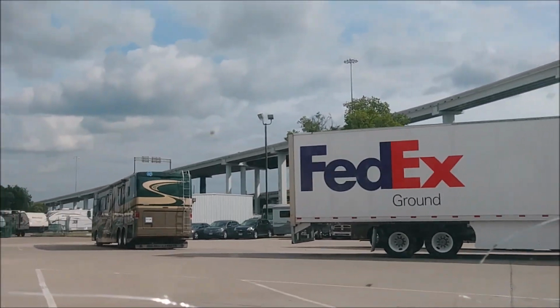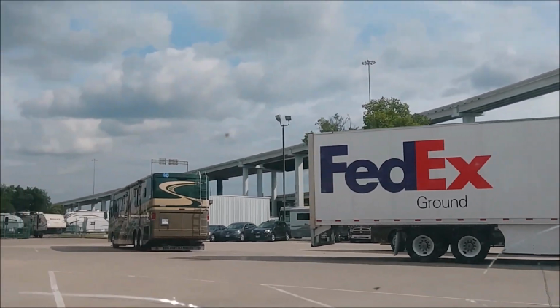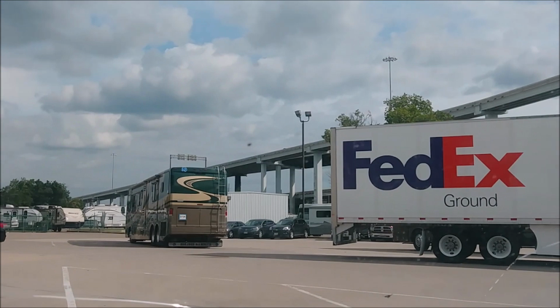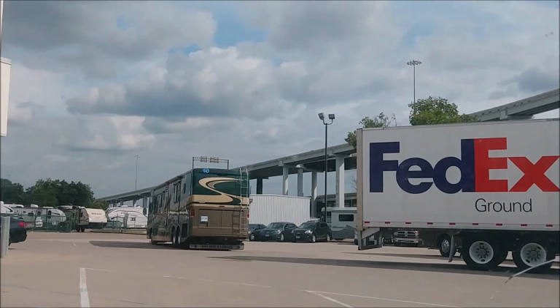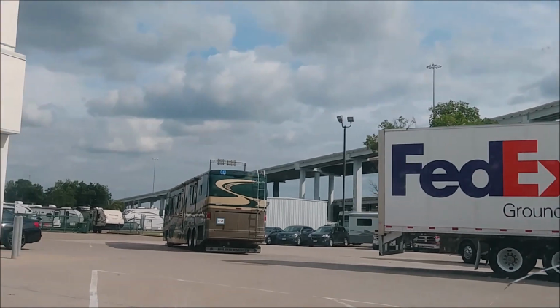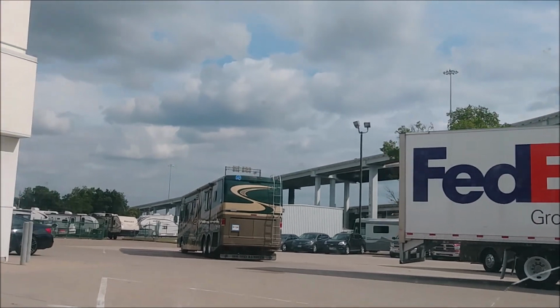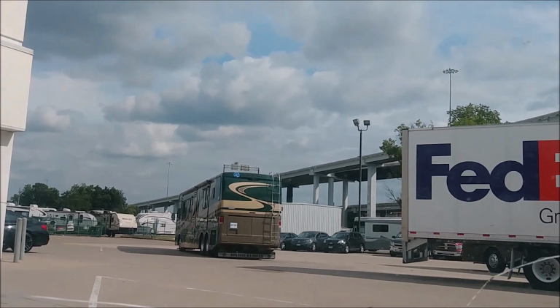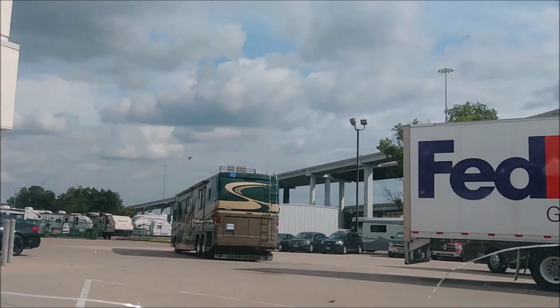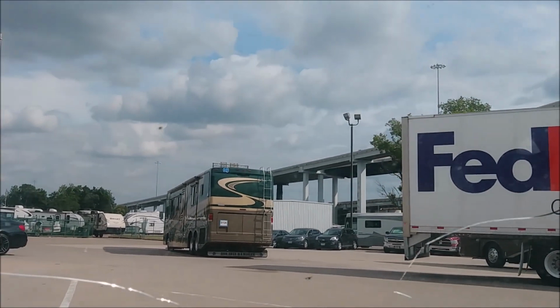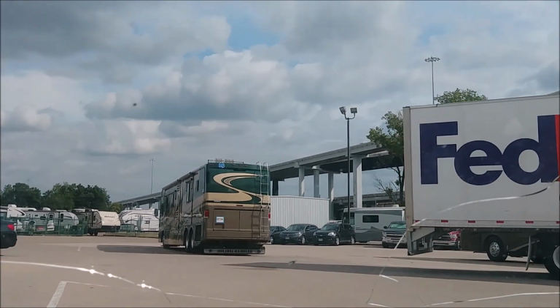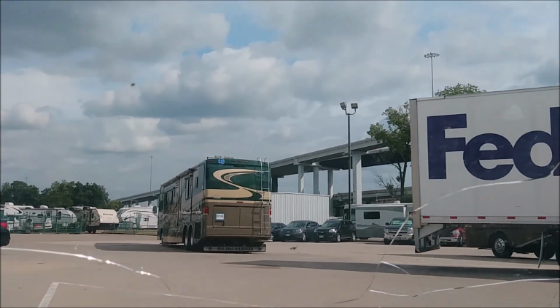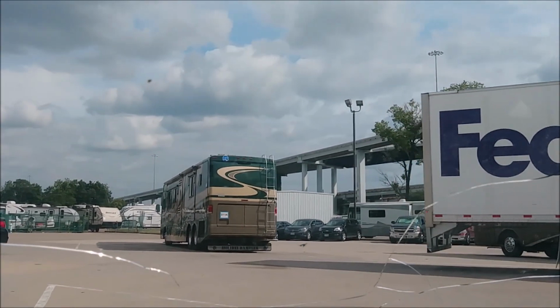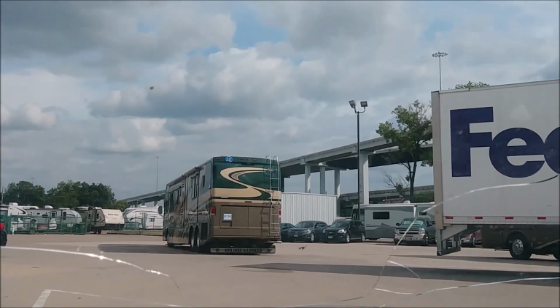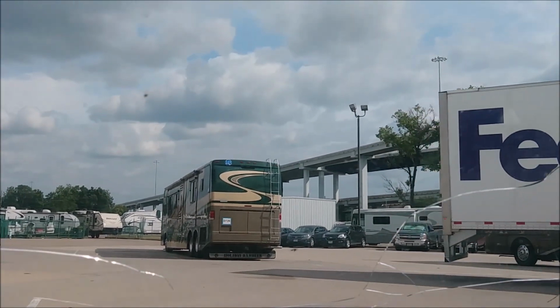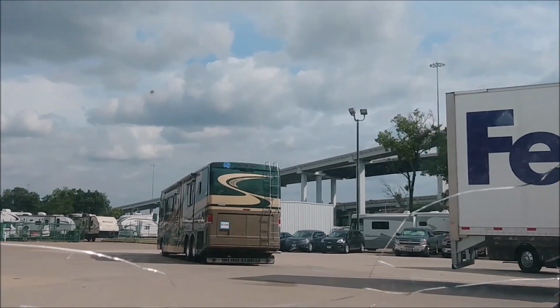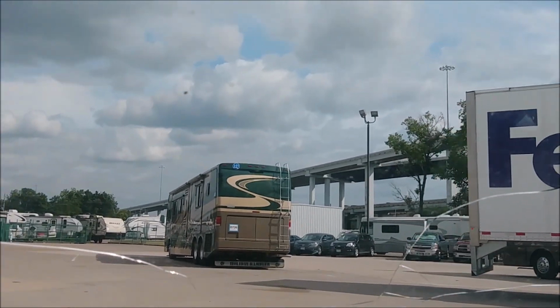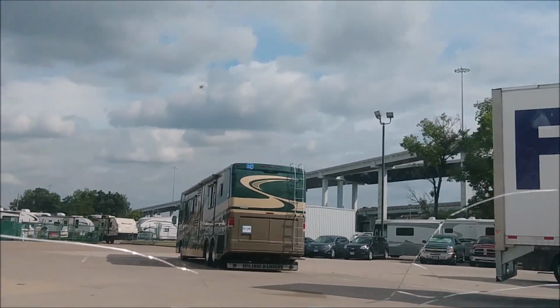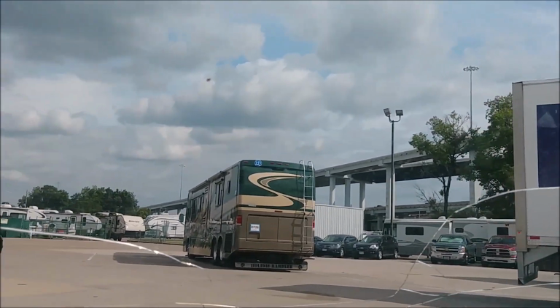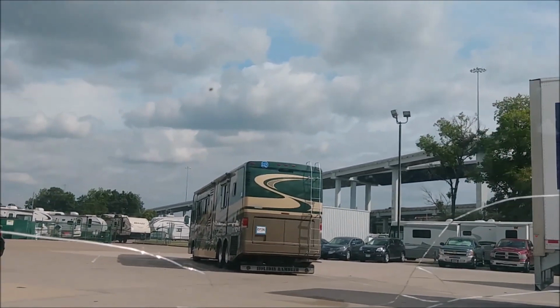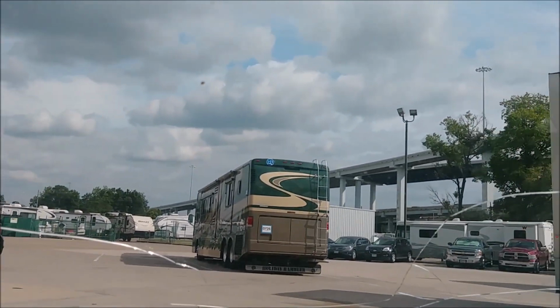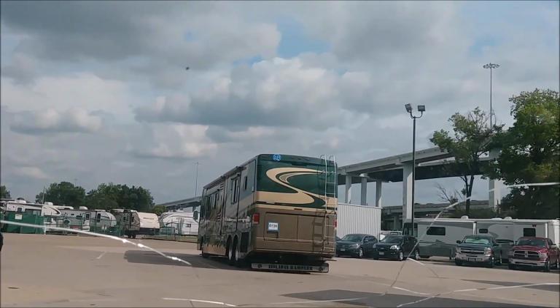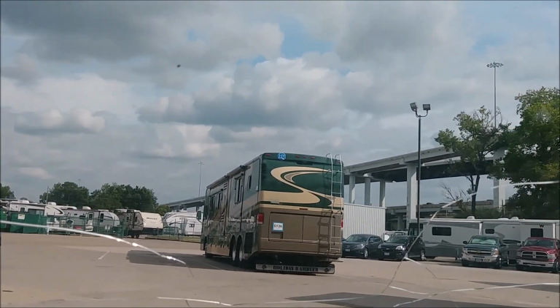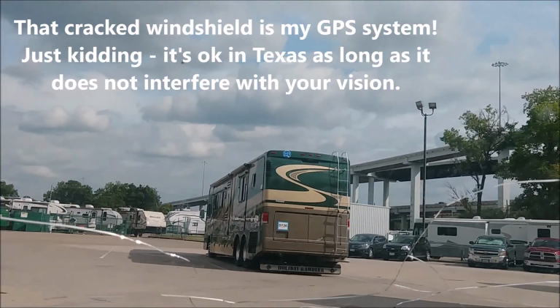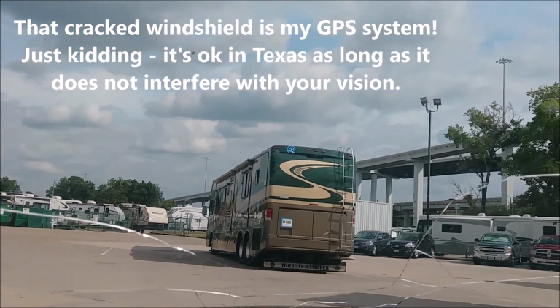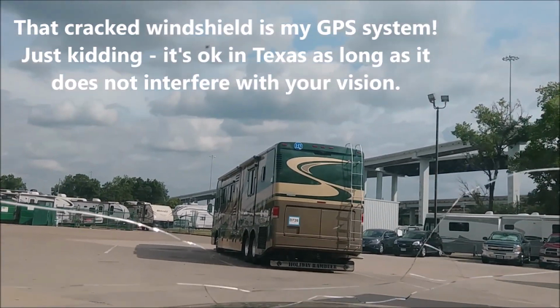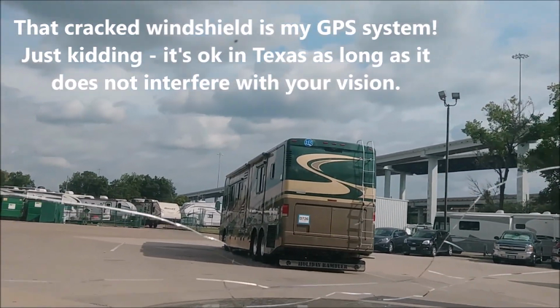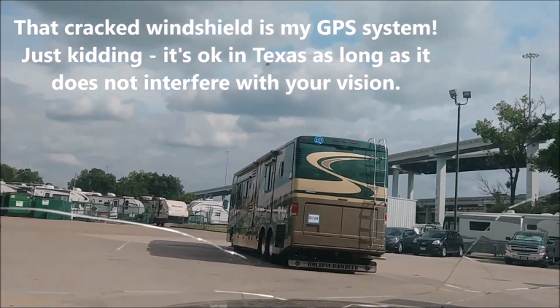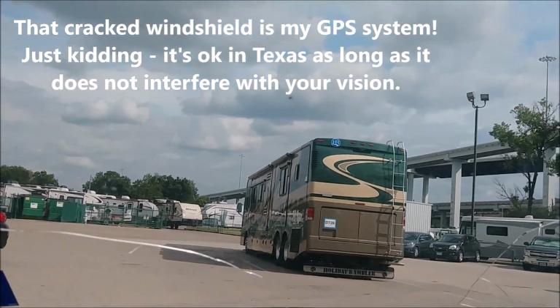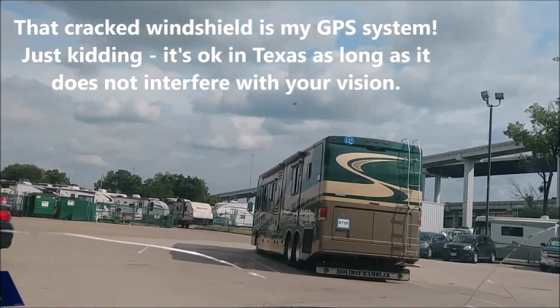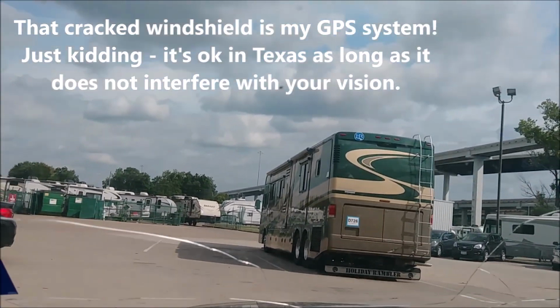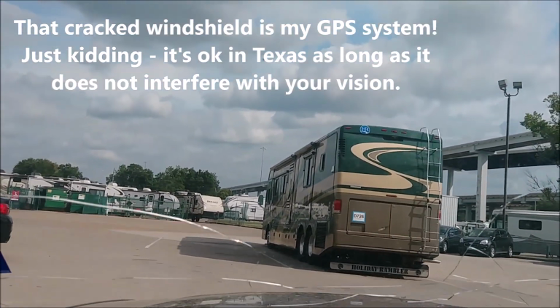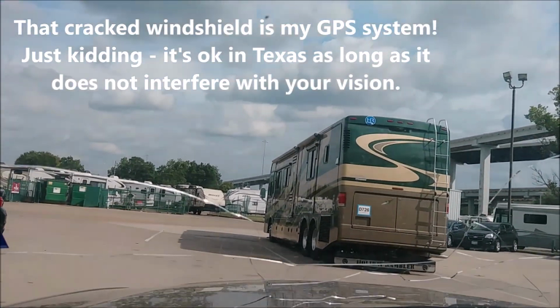It's a FedEx. I wonder if it's for sale. I'm being silly now.